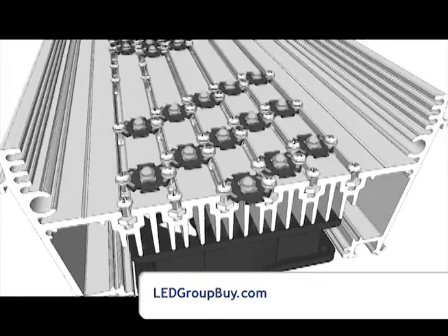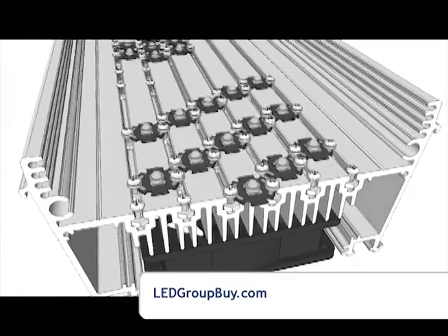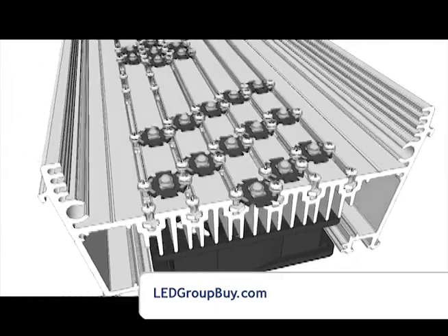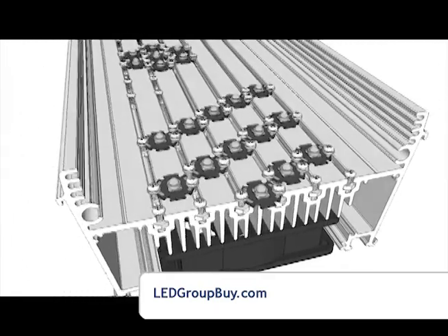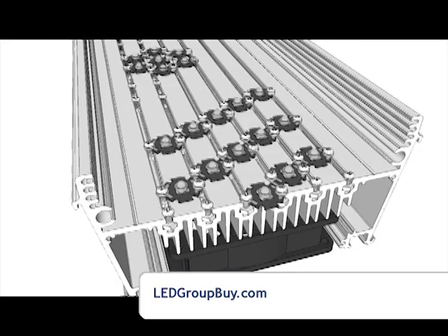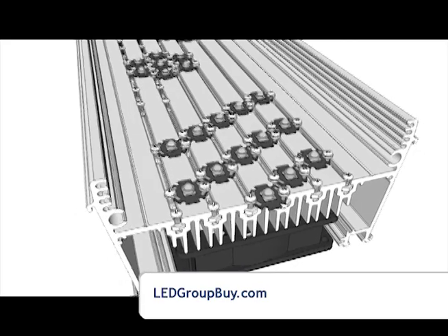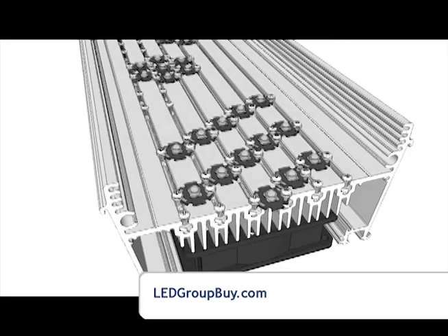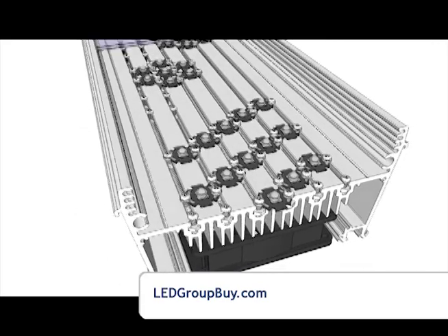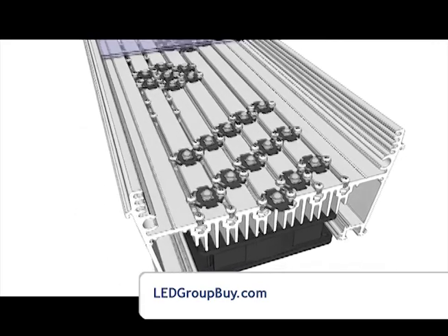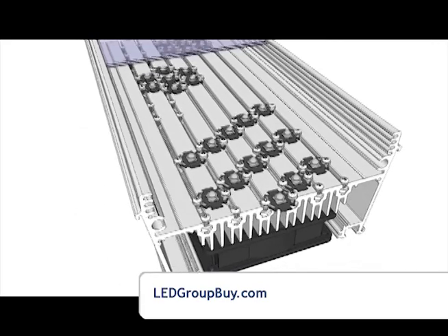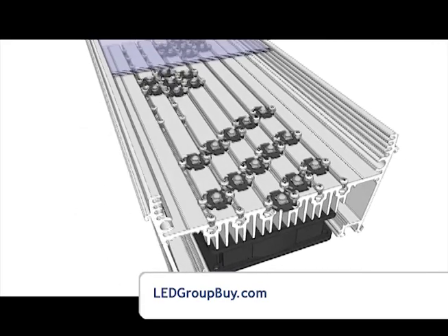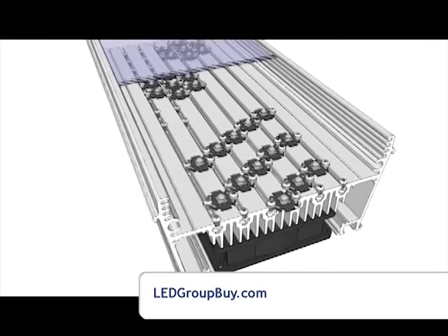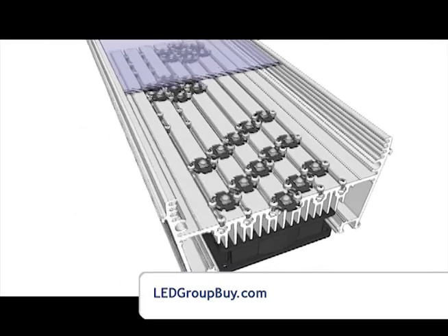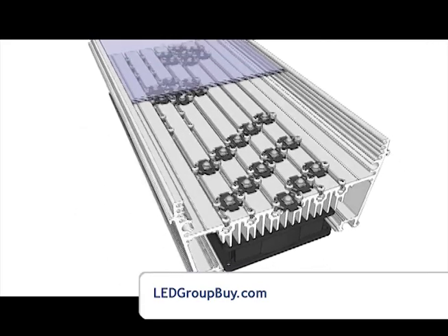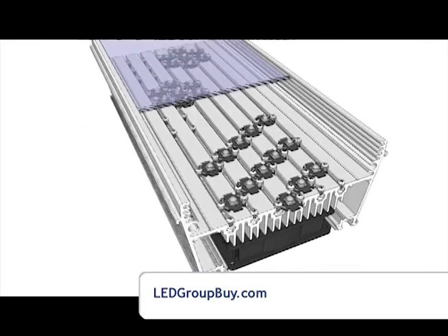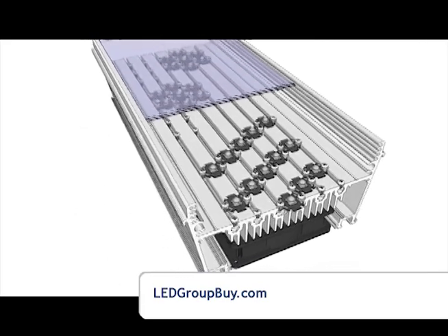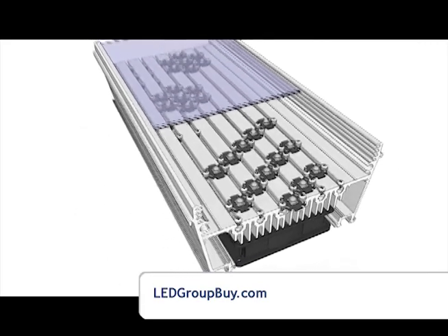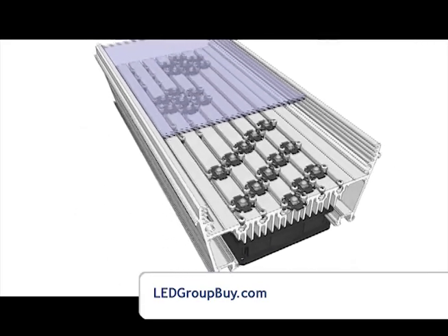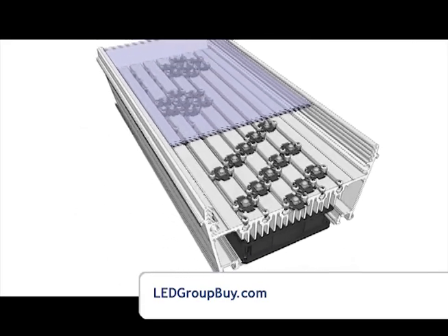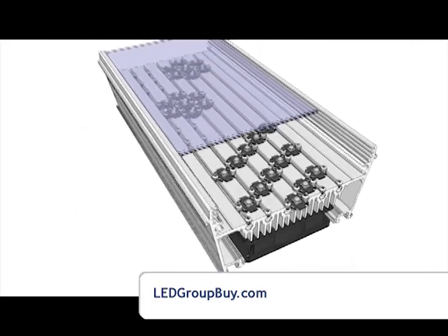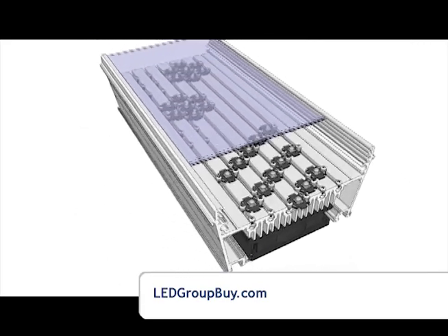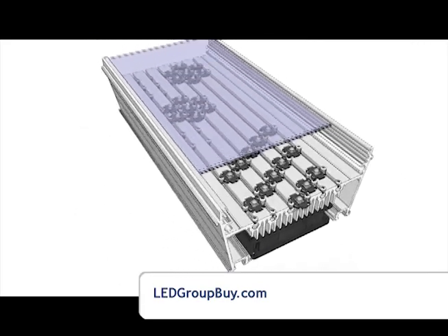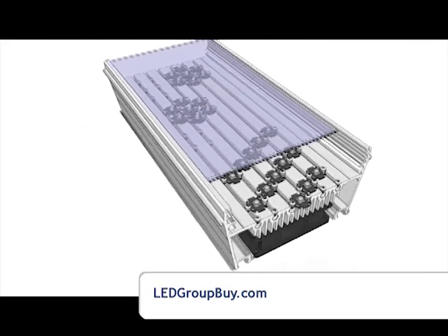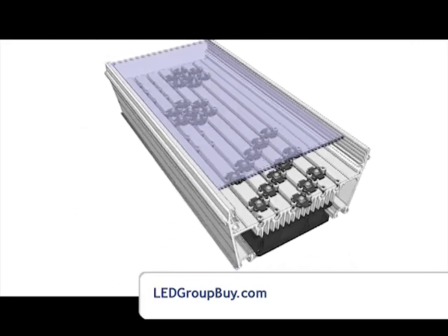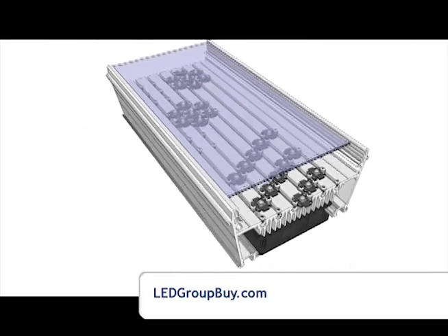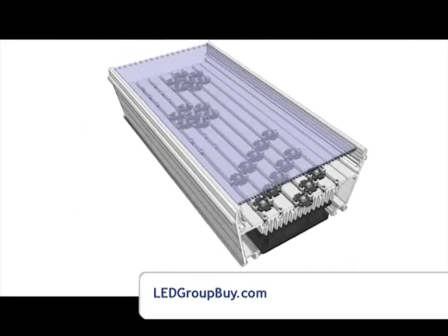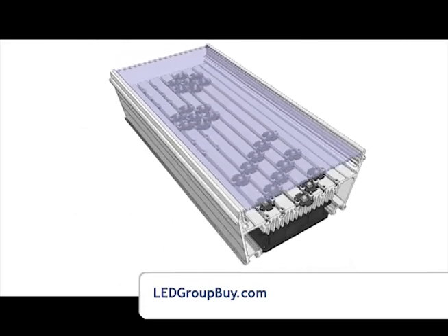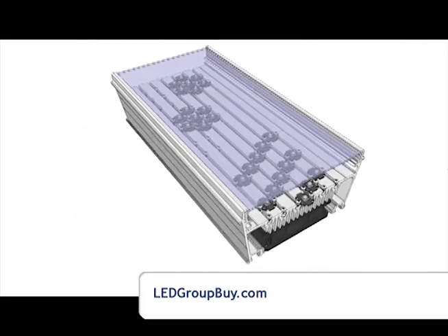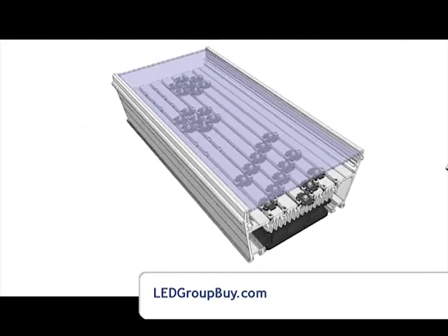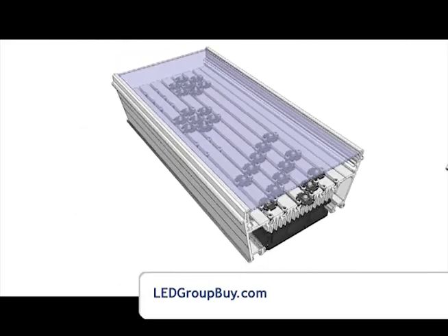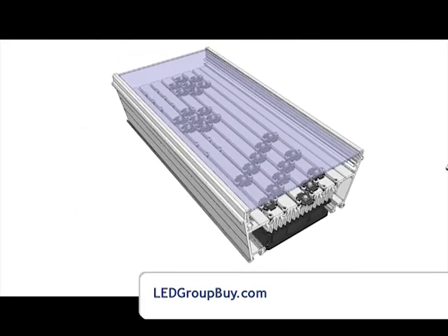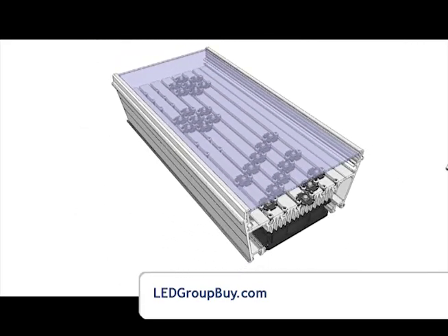Slots on the side of the fixture allow you to slide in a piece of acrylic to protect your LEDs and your LED lenses.